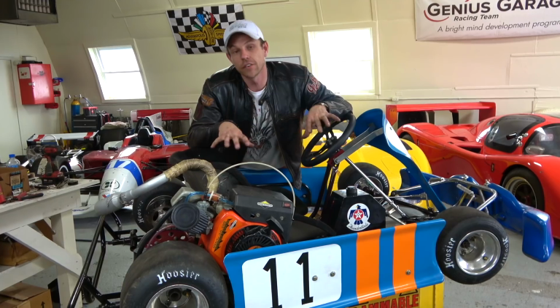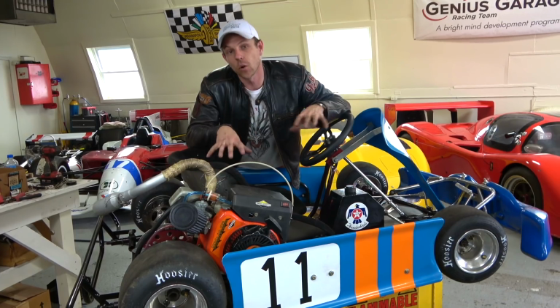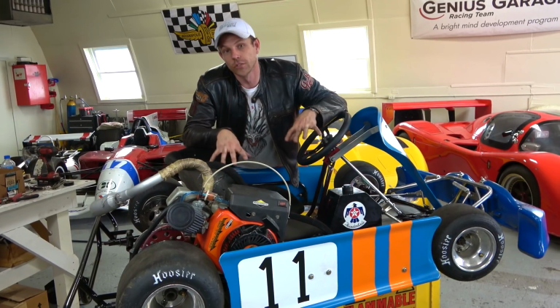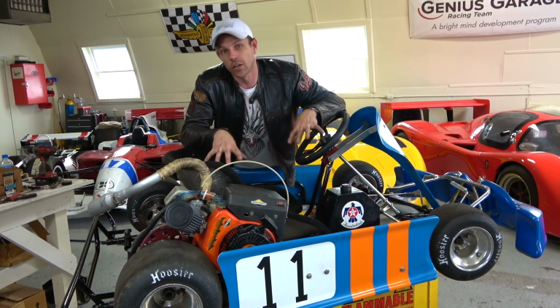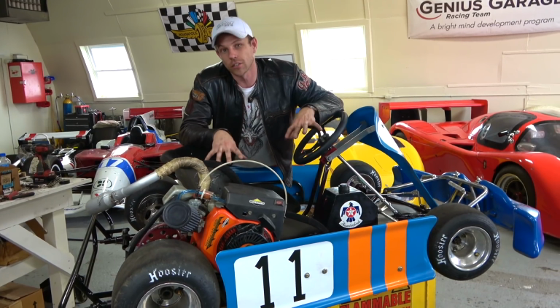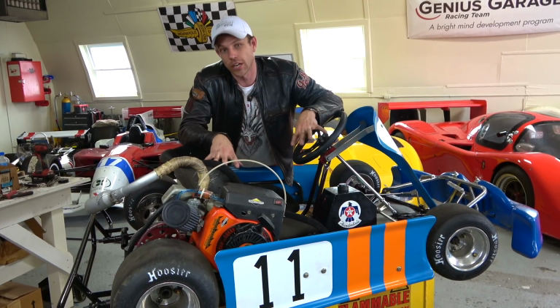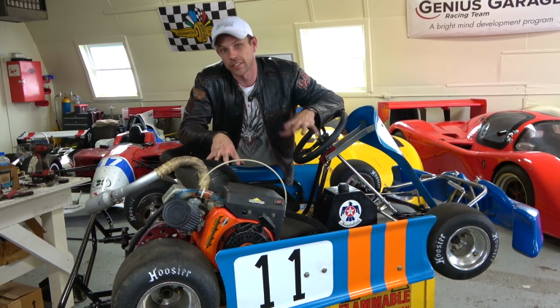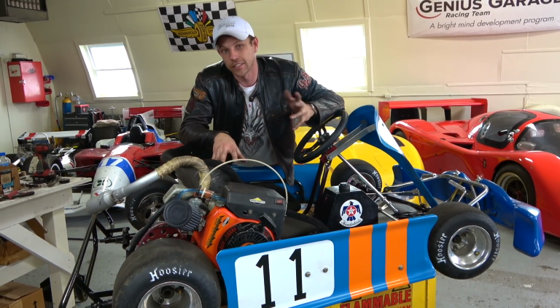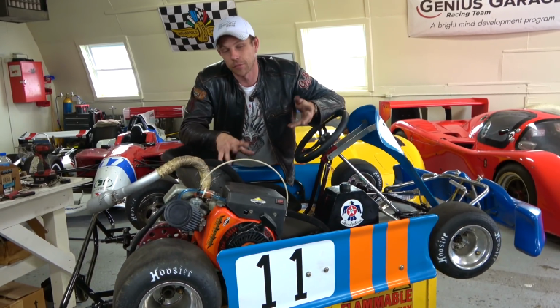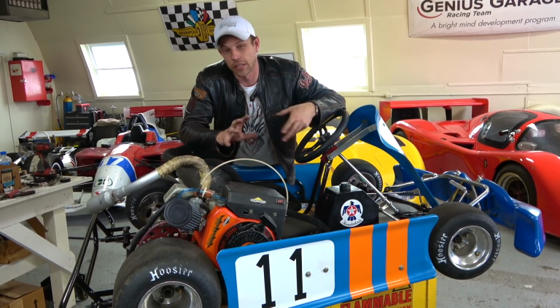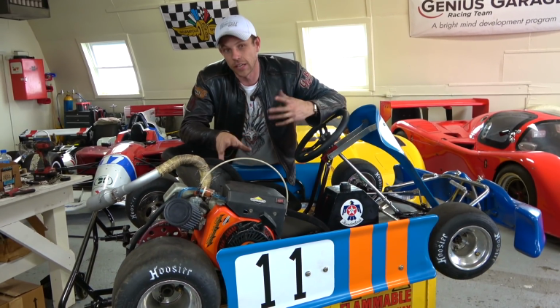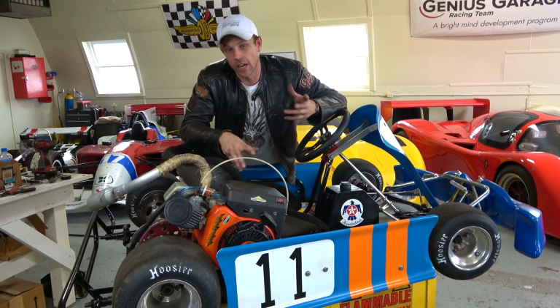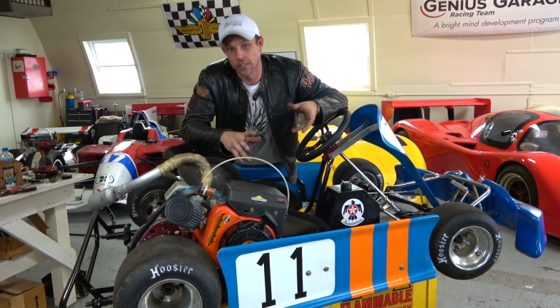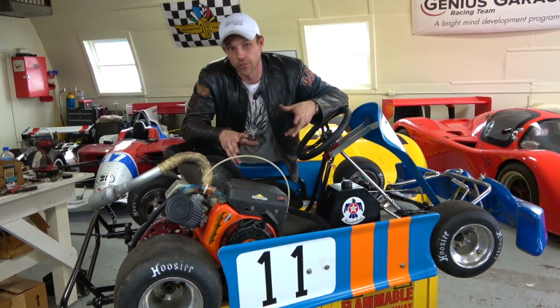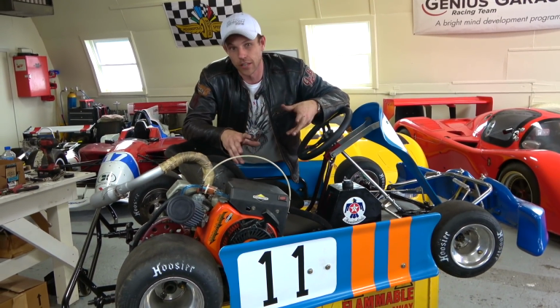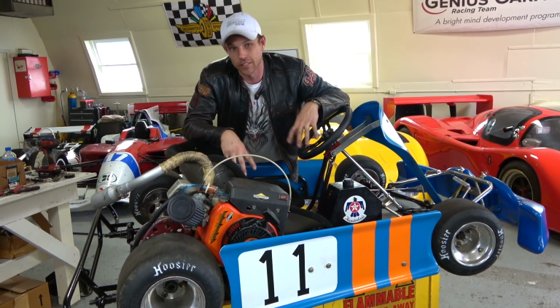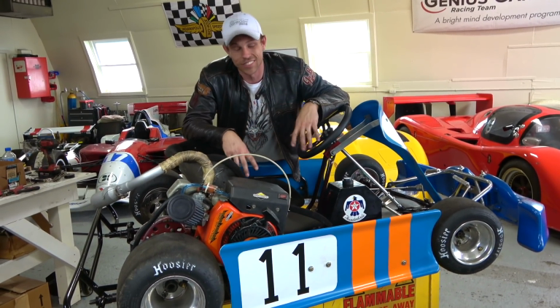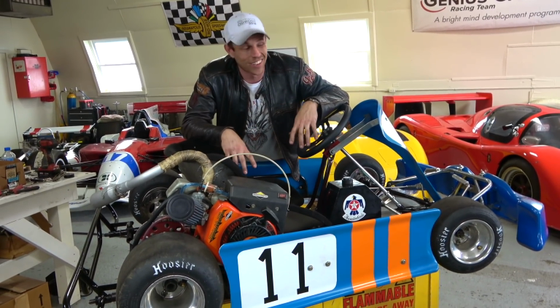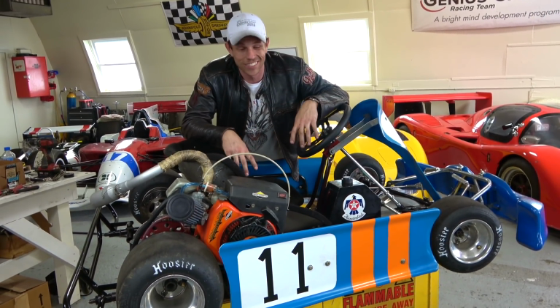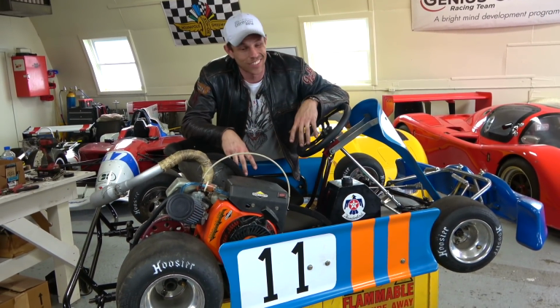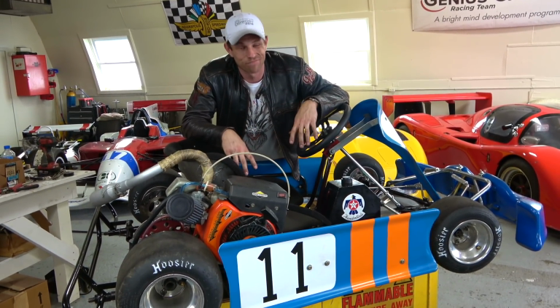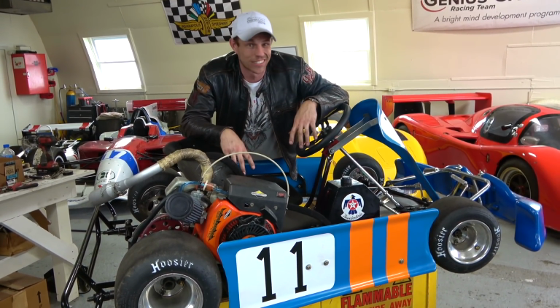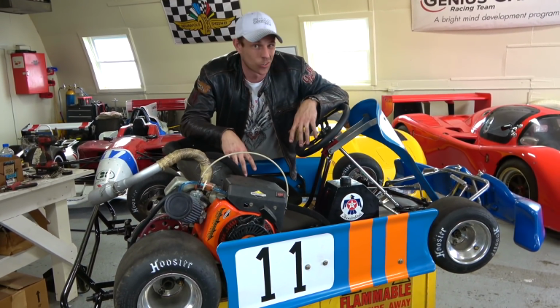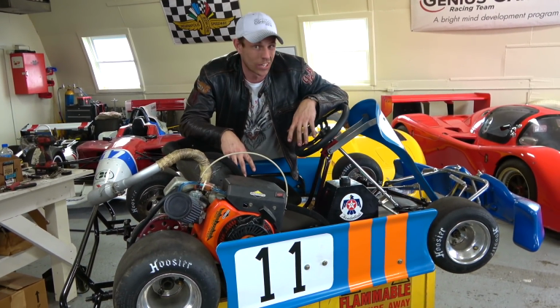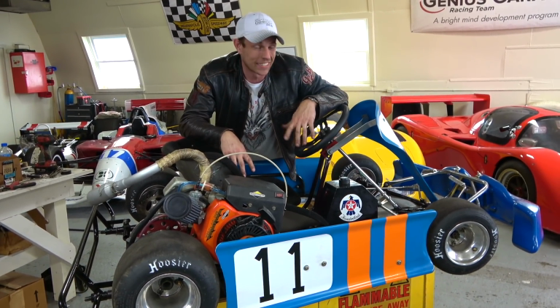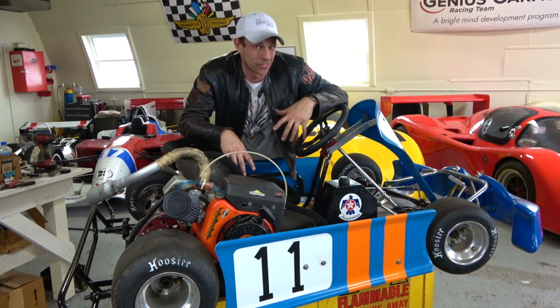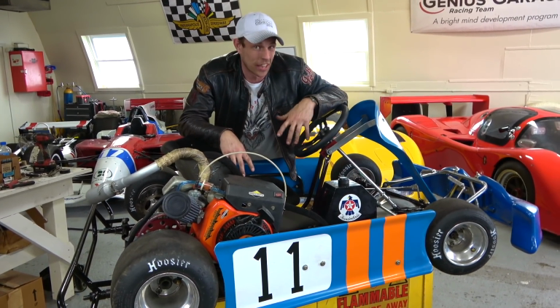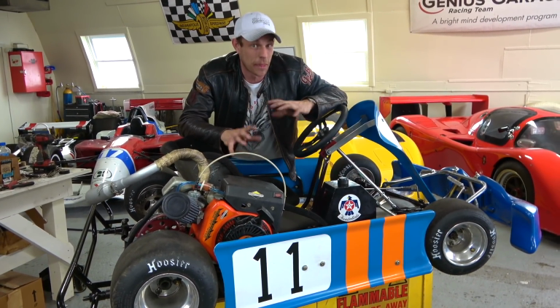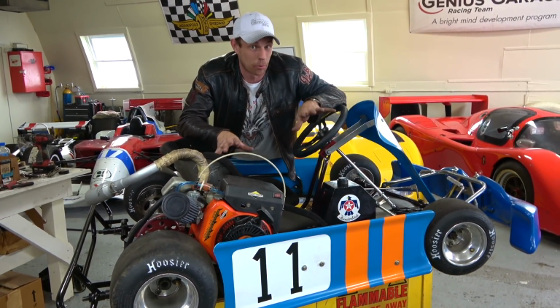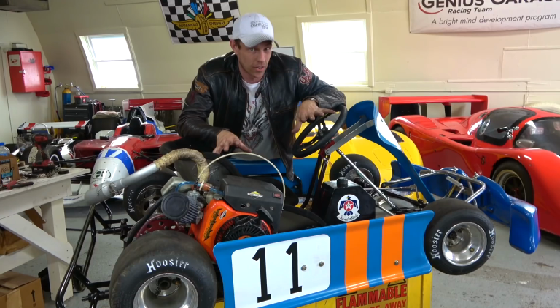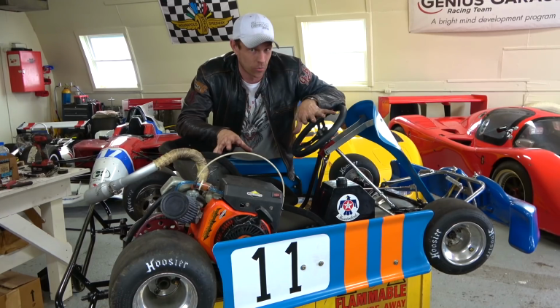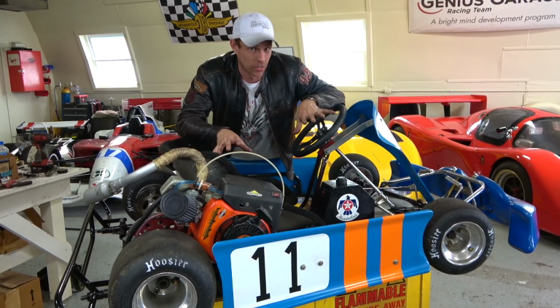Even an older kart chassis, say from like late 90s or 2000s, honestly isn't a whole lot different than a brand new one.